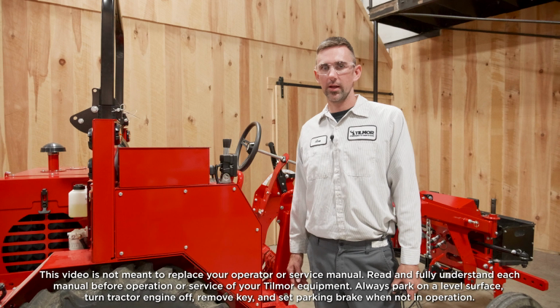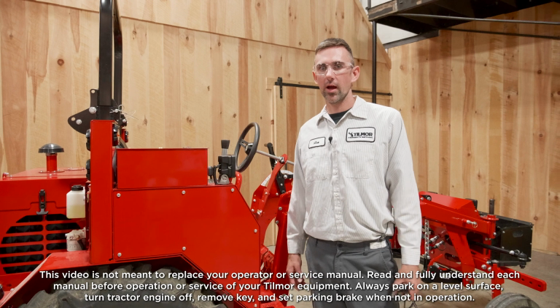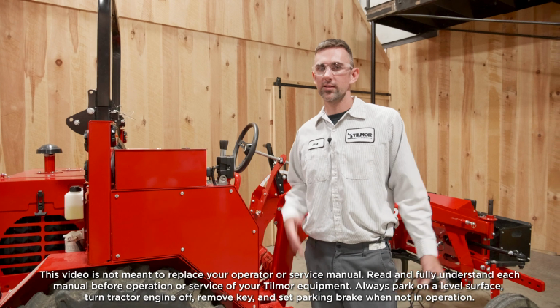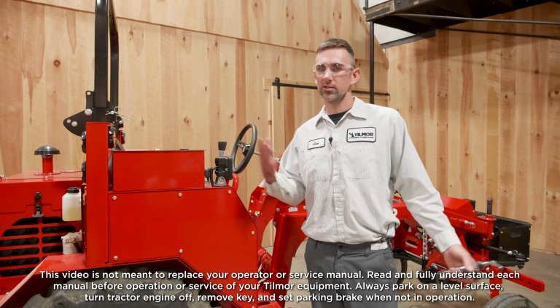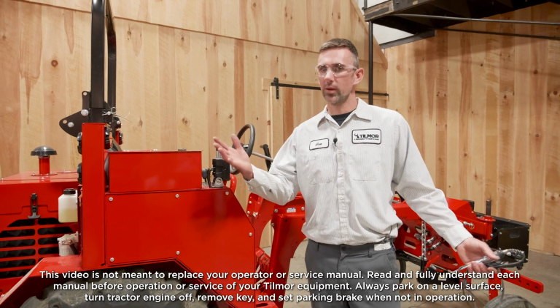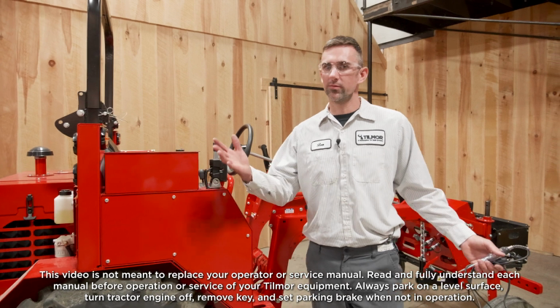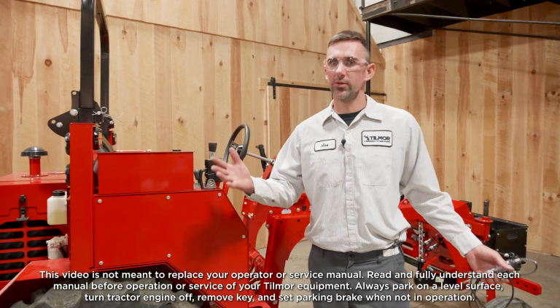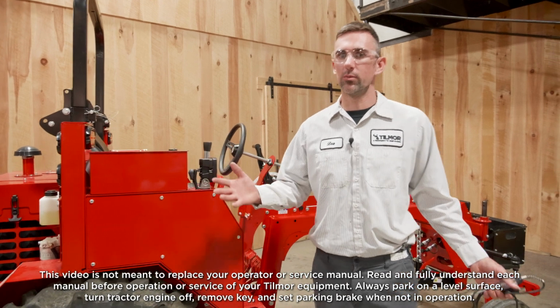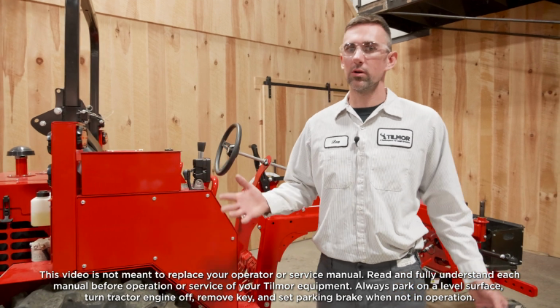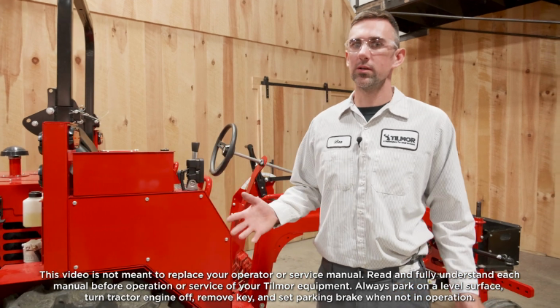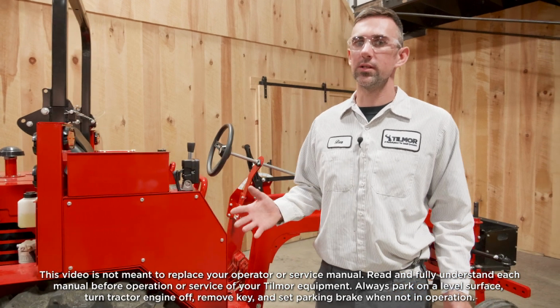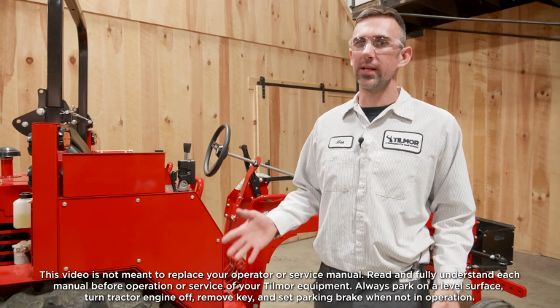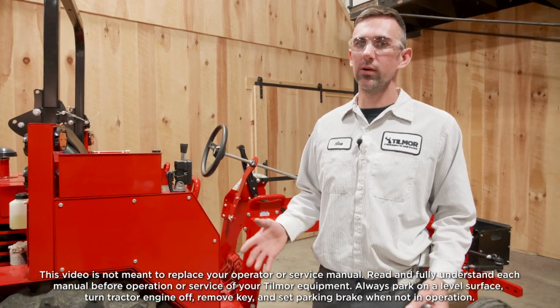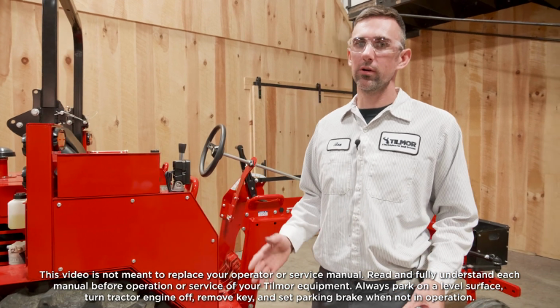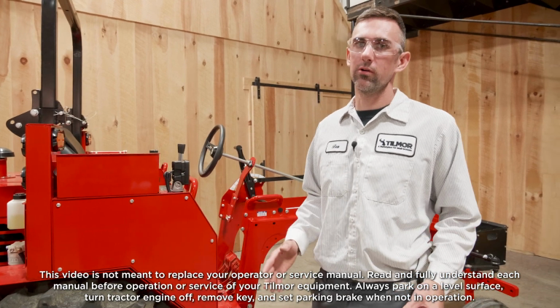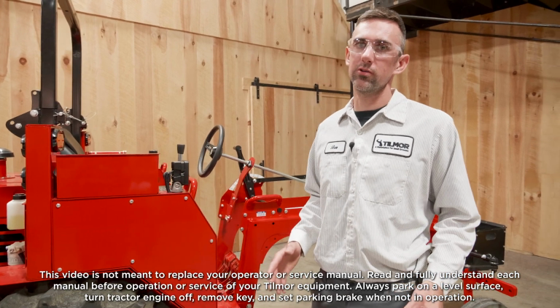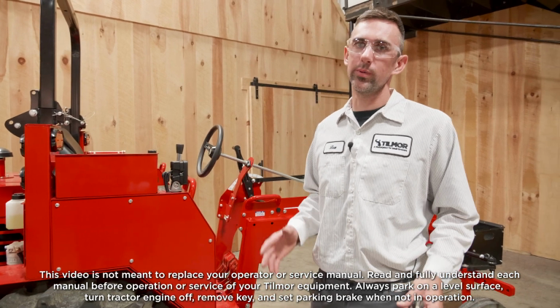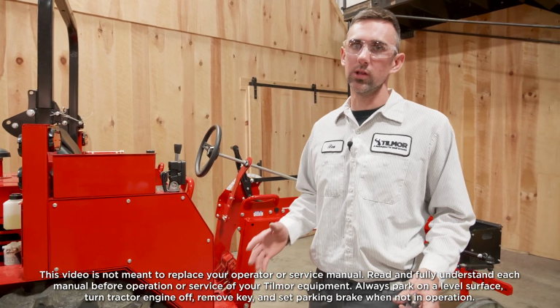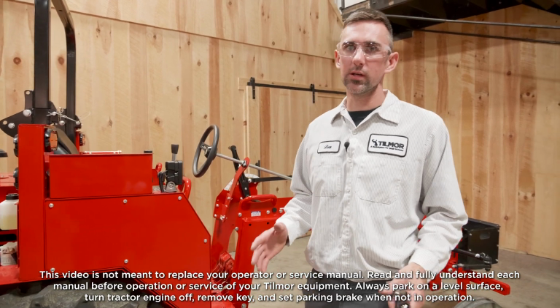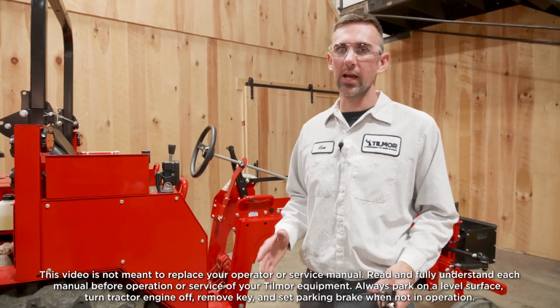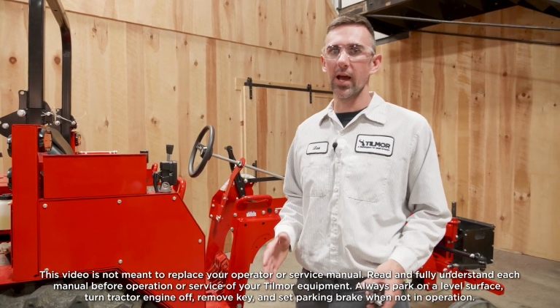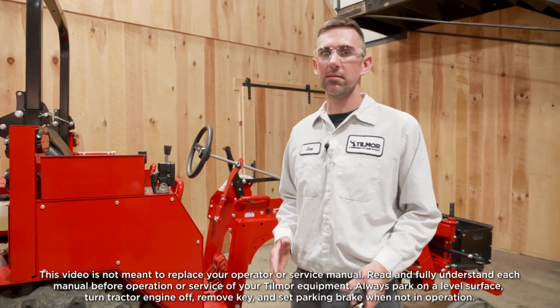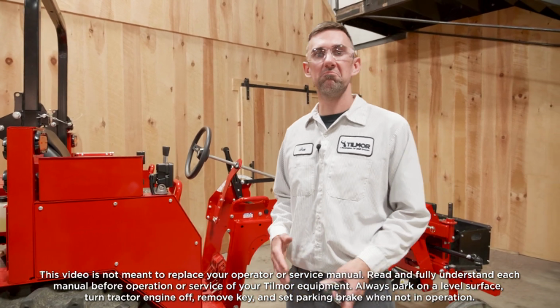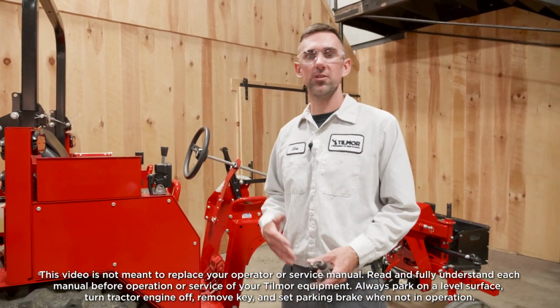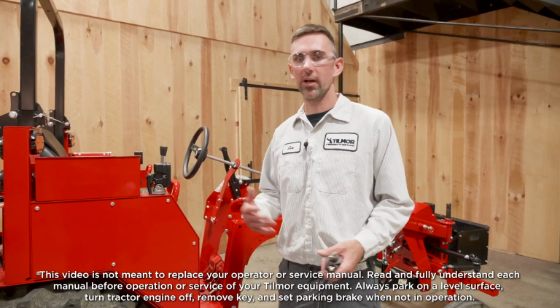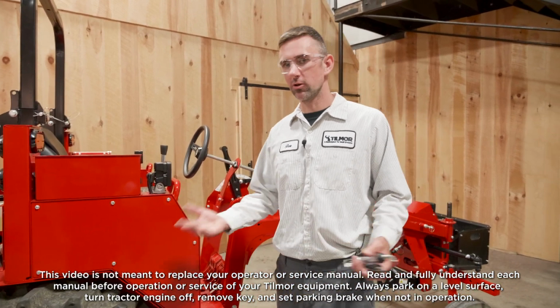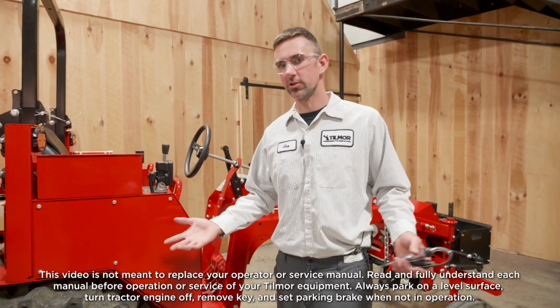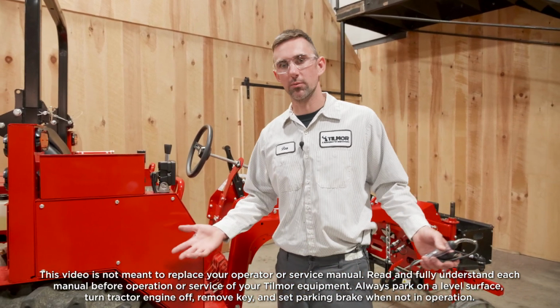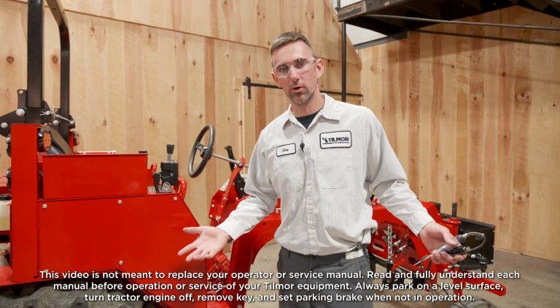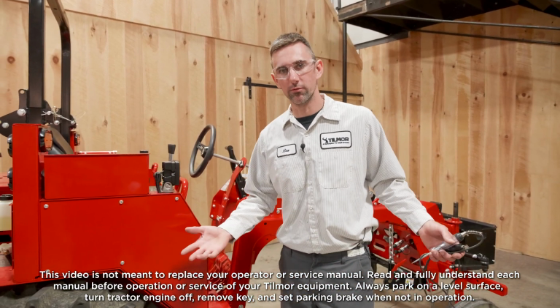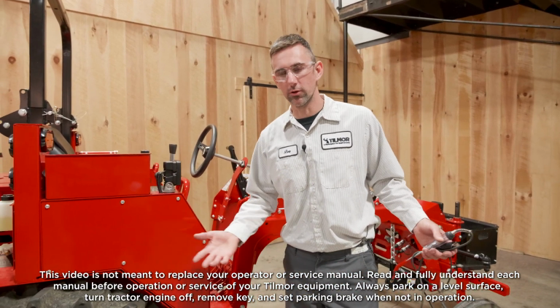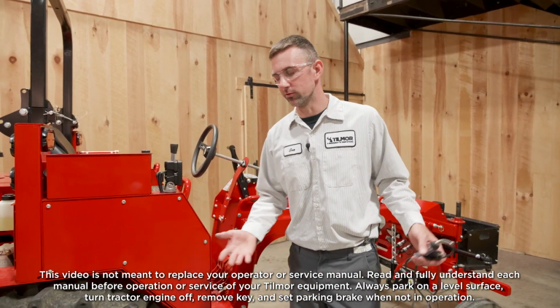Hey guys, this is Ben from Tilmore. Today we are going to be looking at diagnosing a blown fuse.